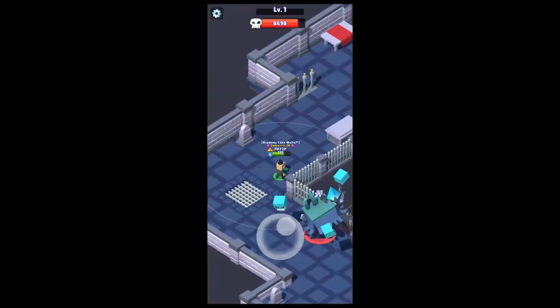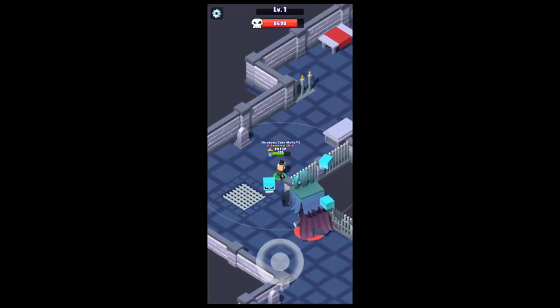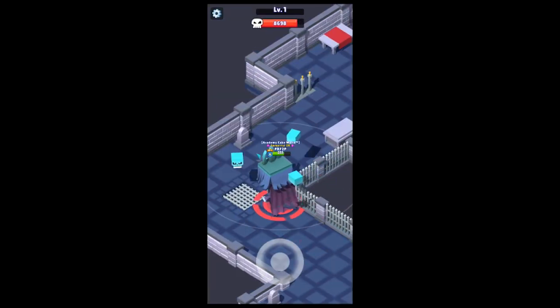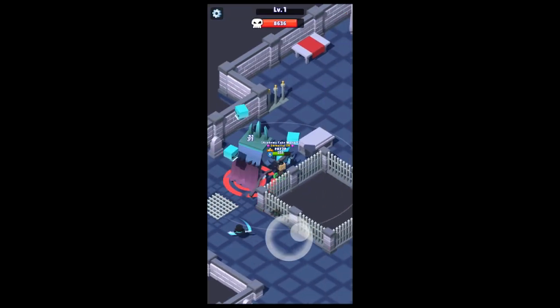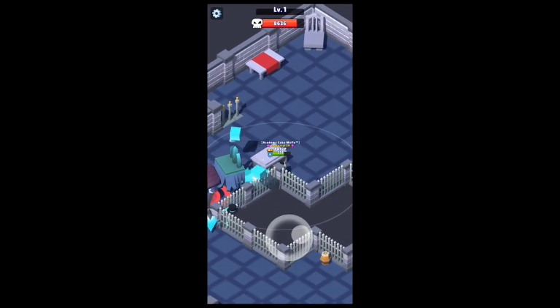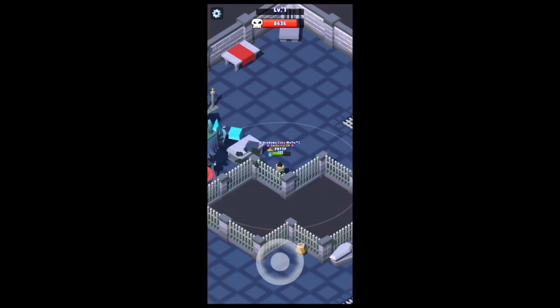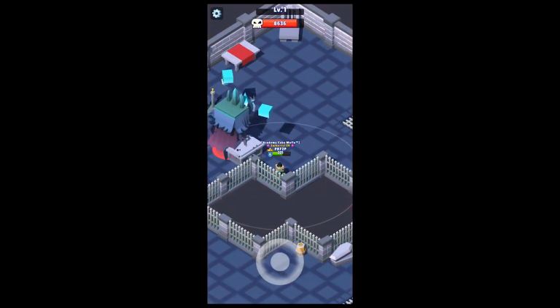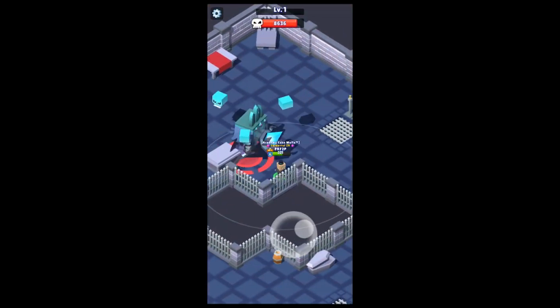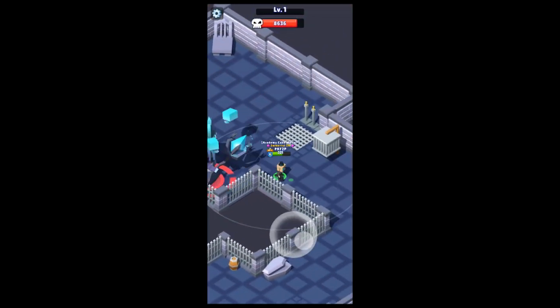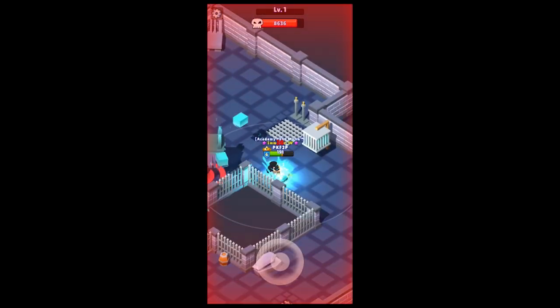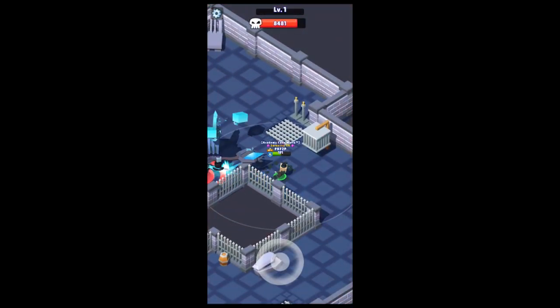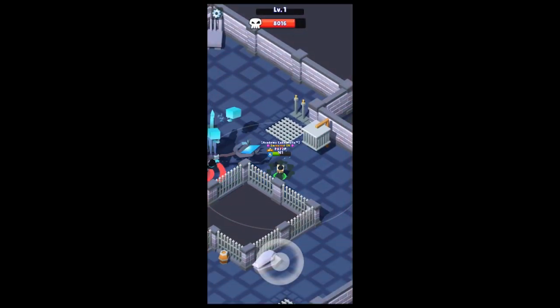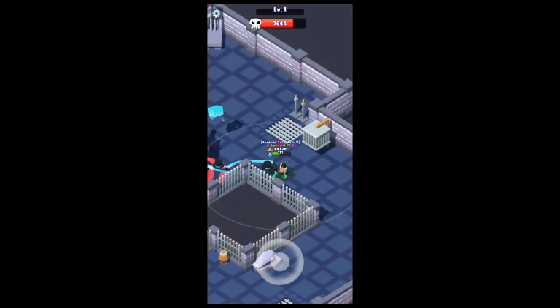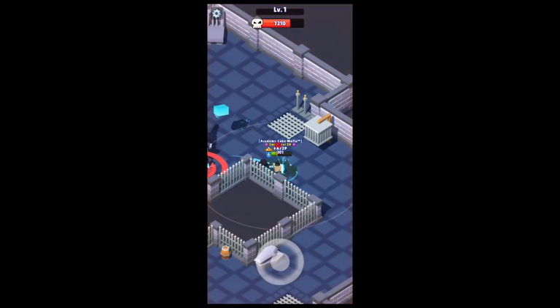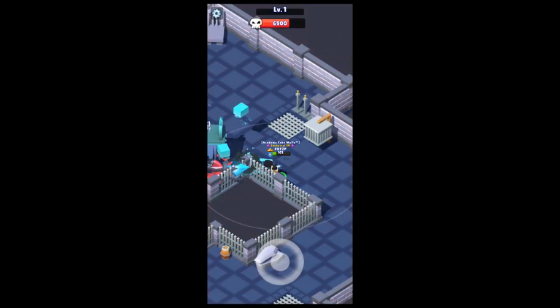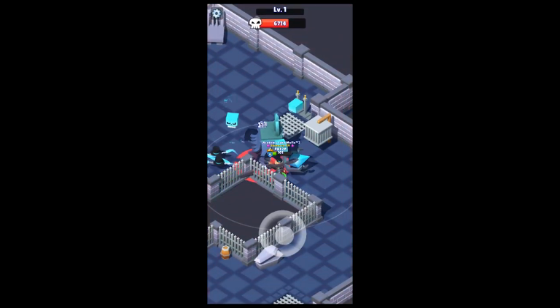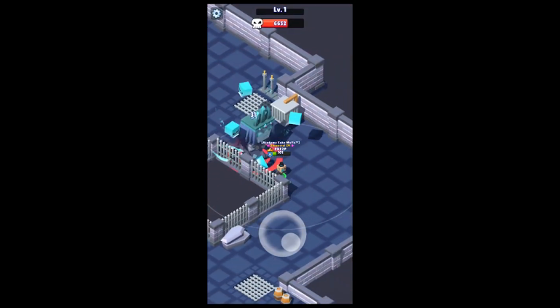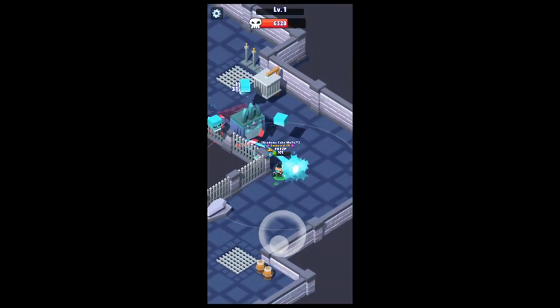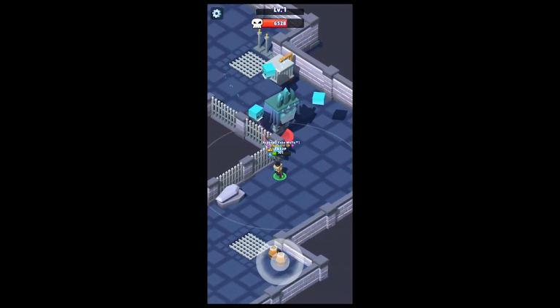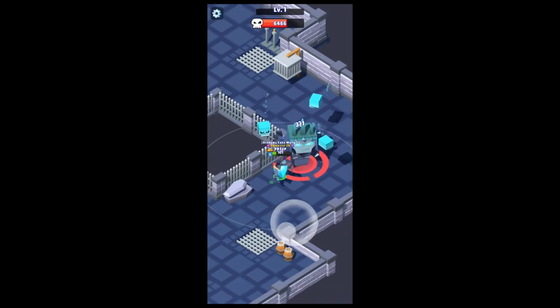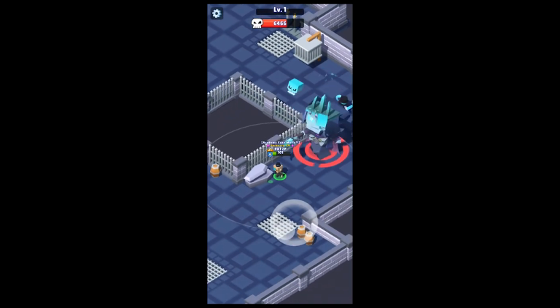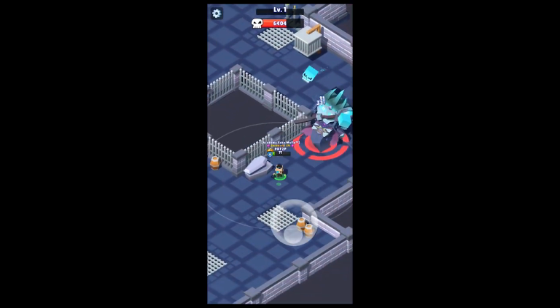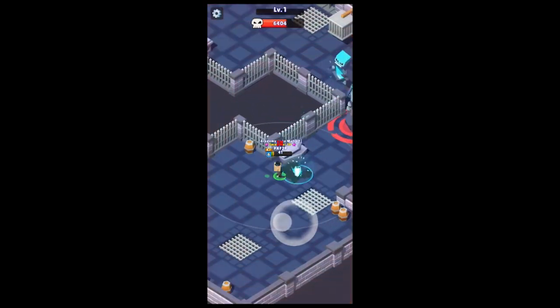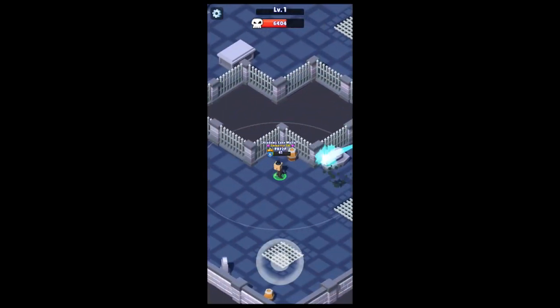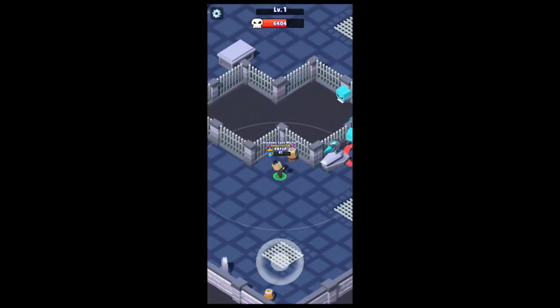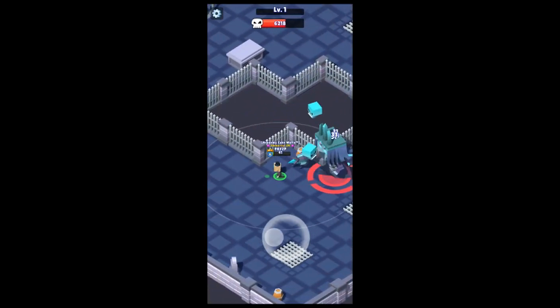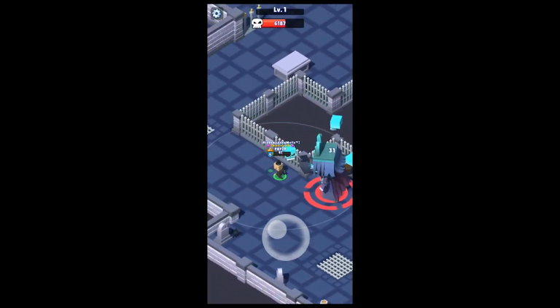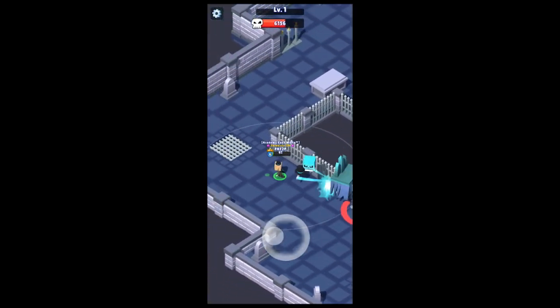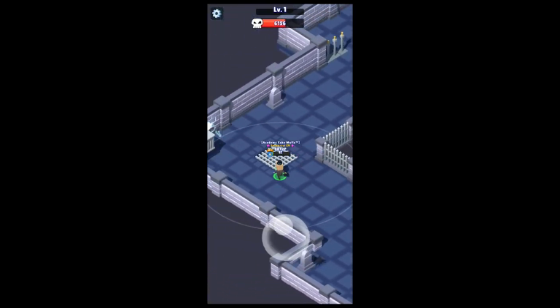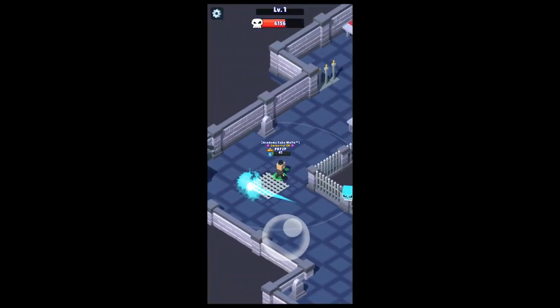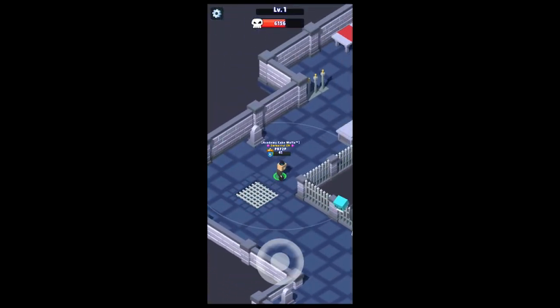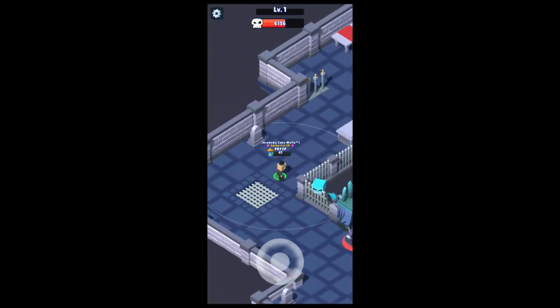If you are on a hunter that doesn't have healing, you'll need to be fast at lining up the Line of Sight, or else you will die as you try to set it up.